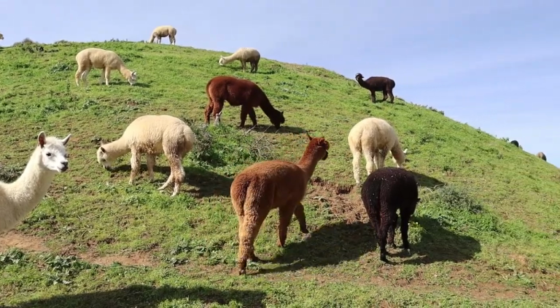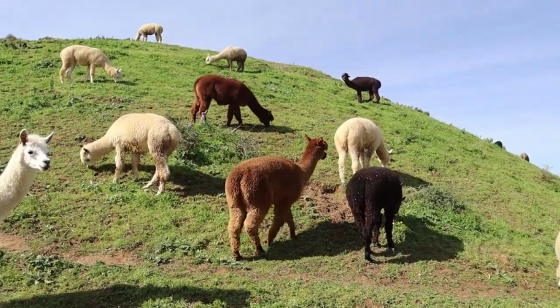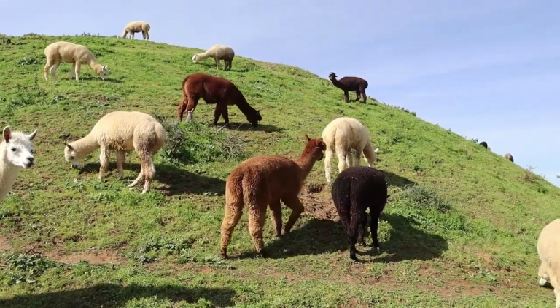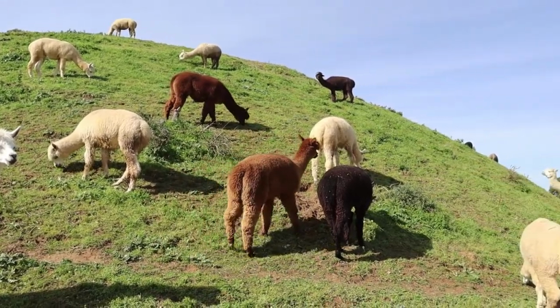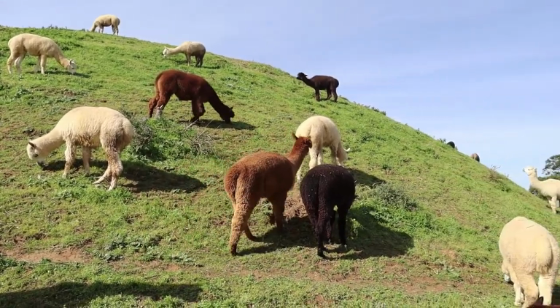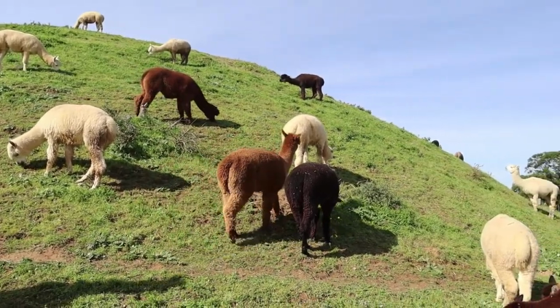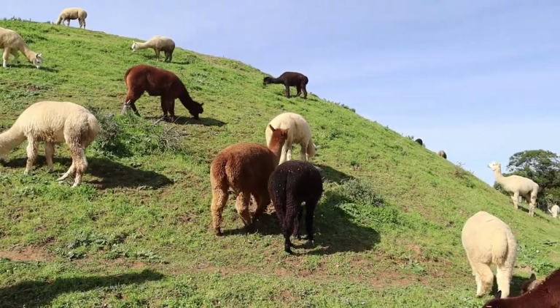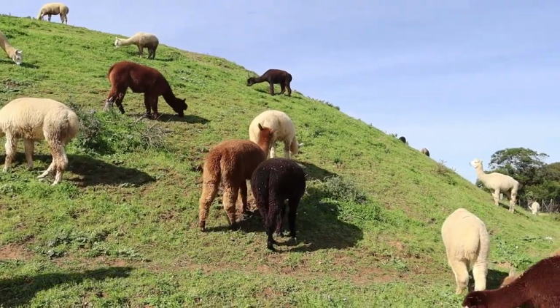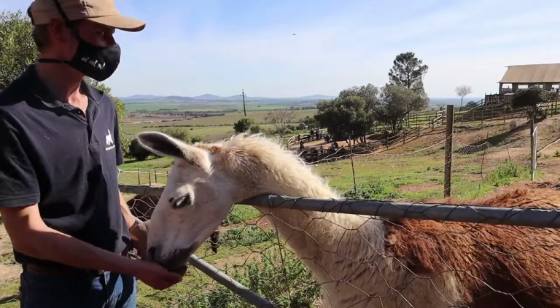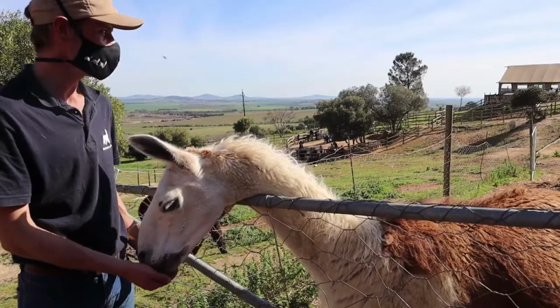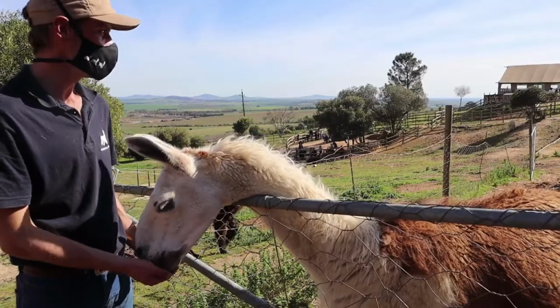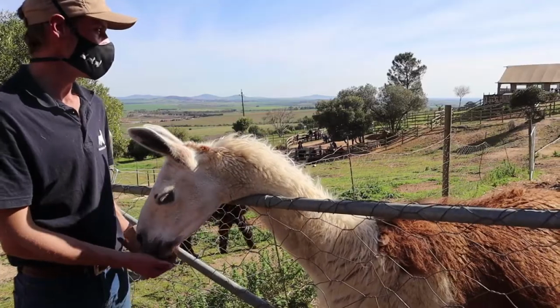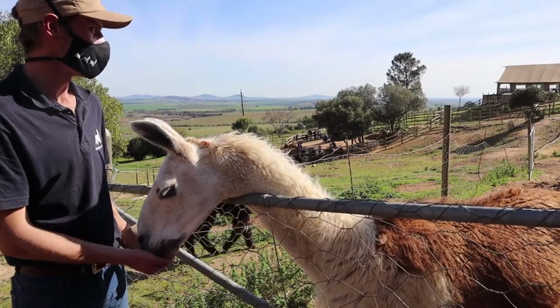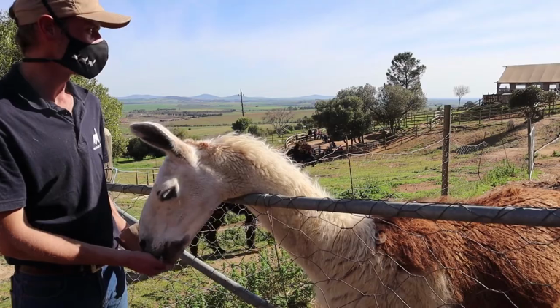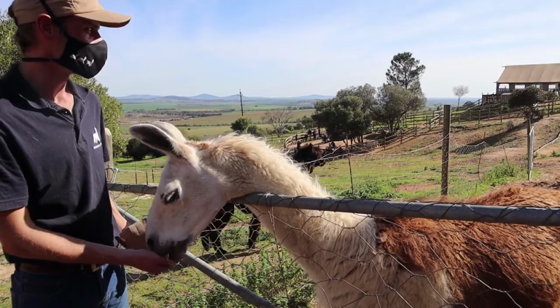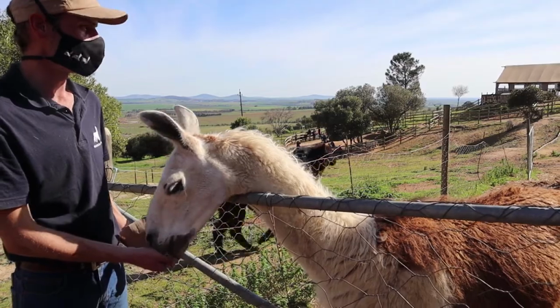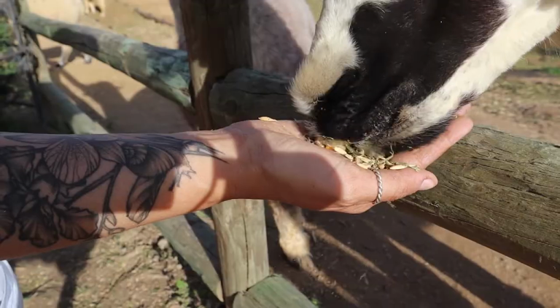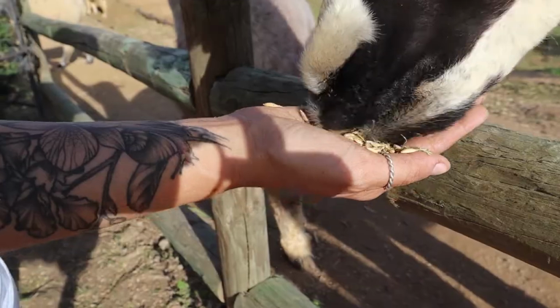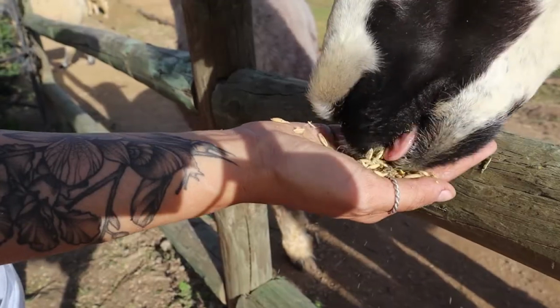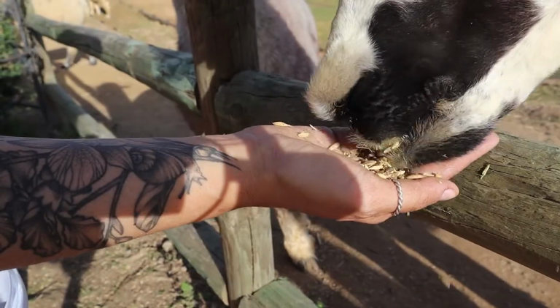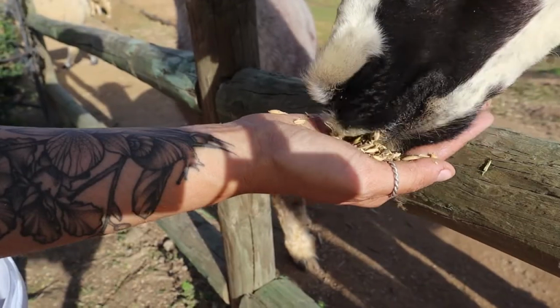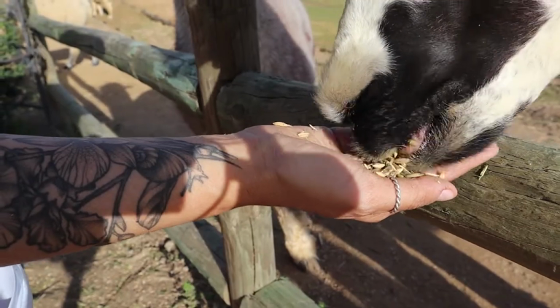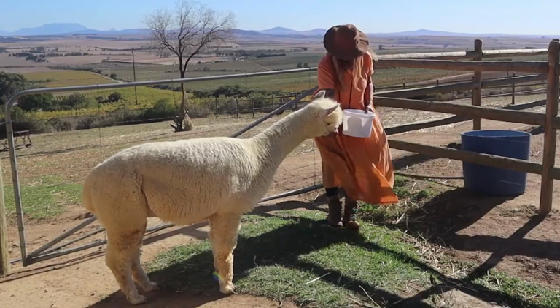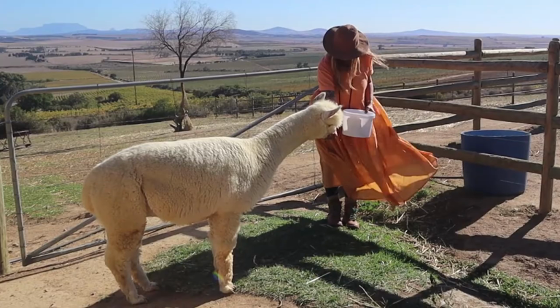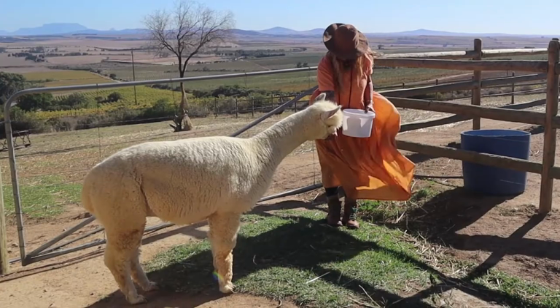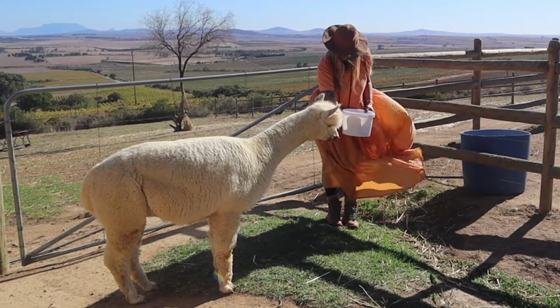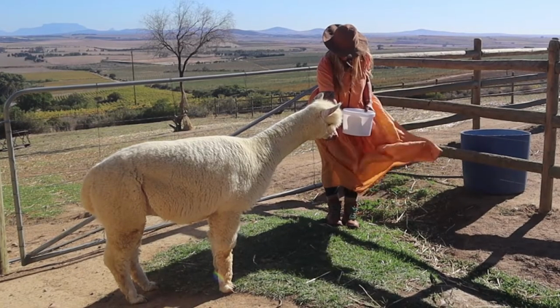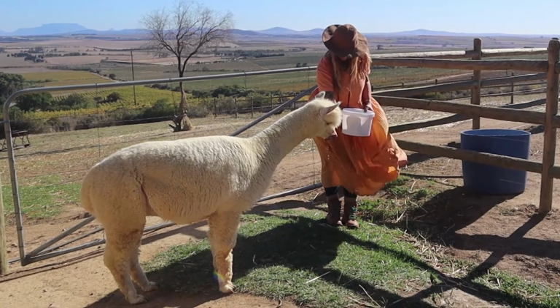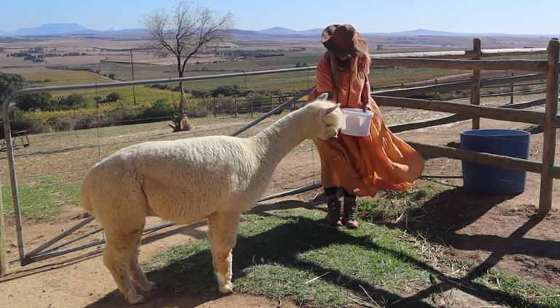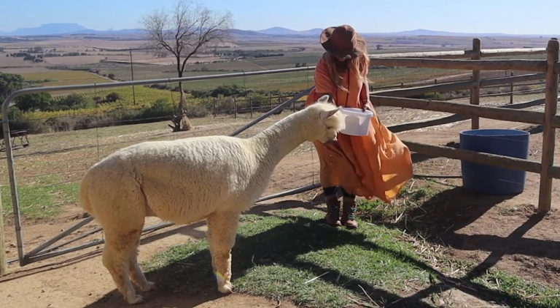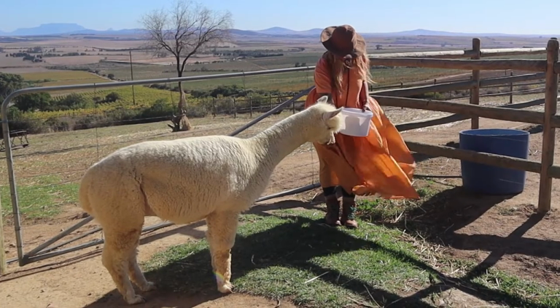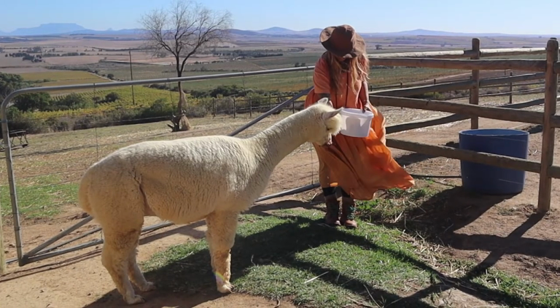Can you tell the difference between an alpaca and a llama? Follow along on today's episode as we find out more about these fabulous furry friends.